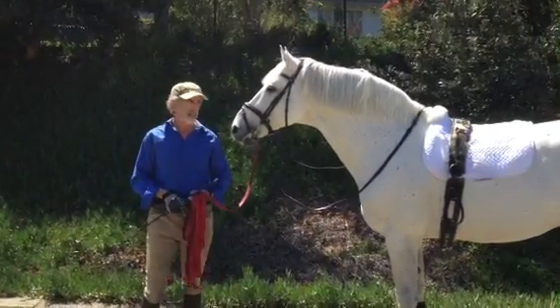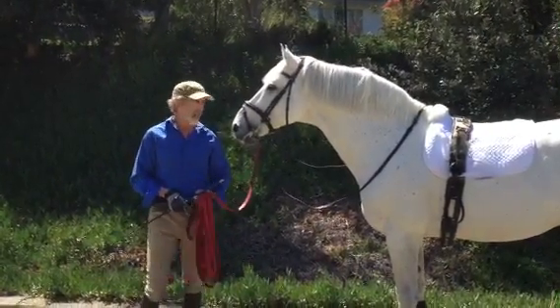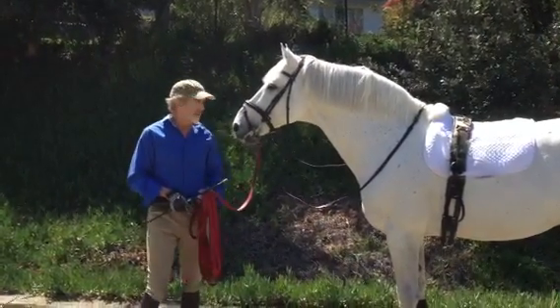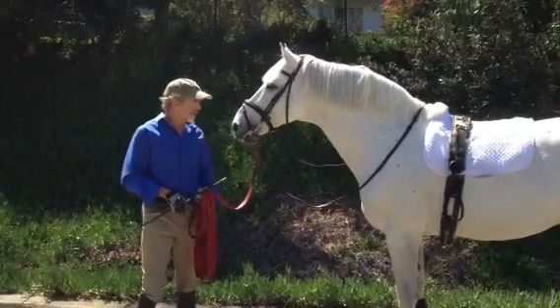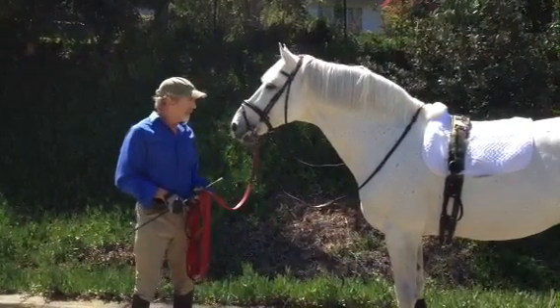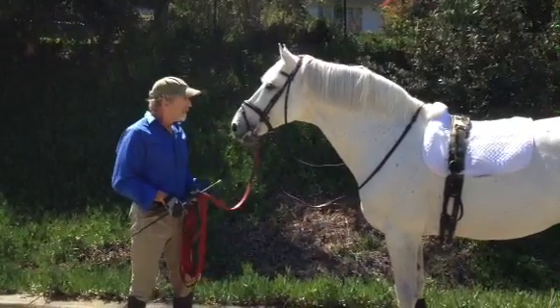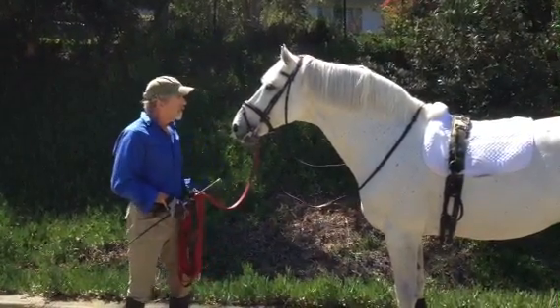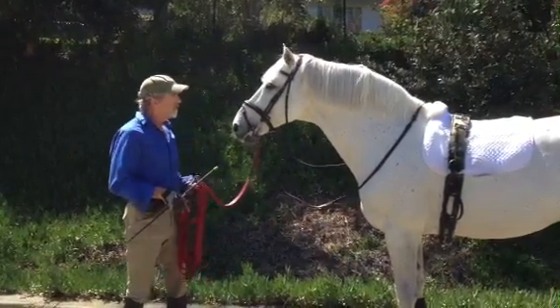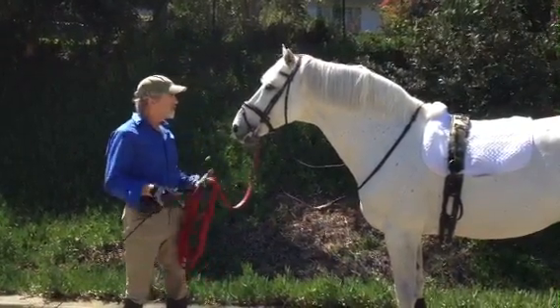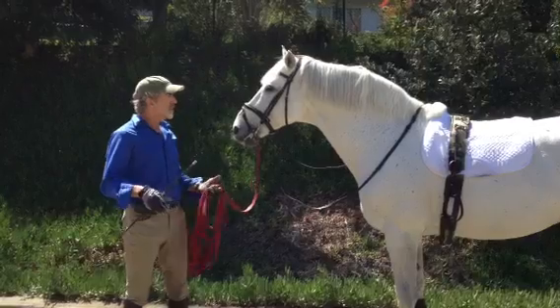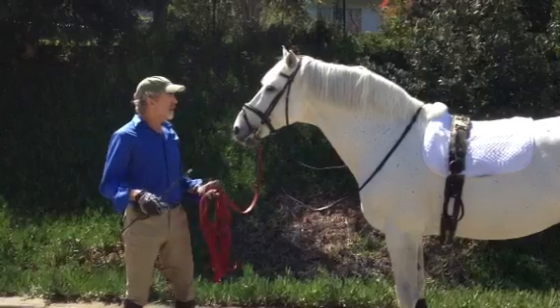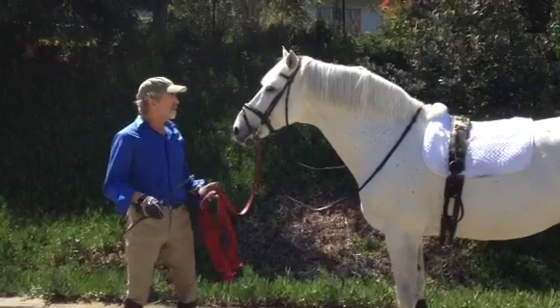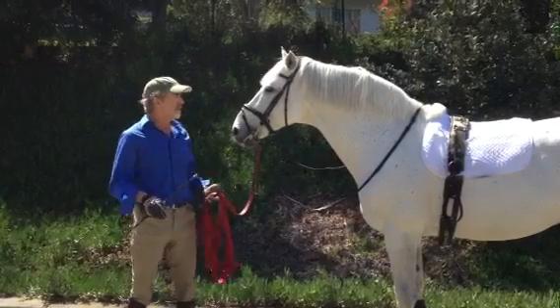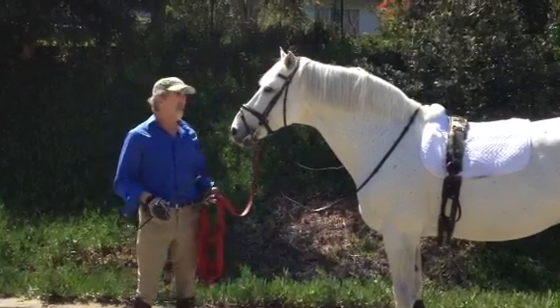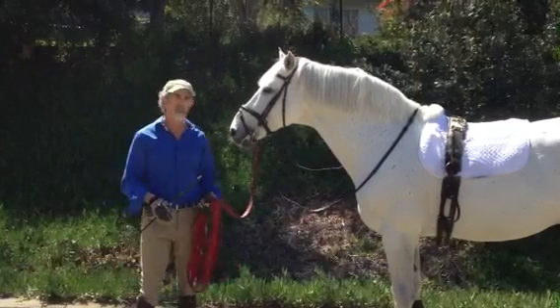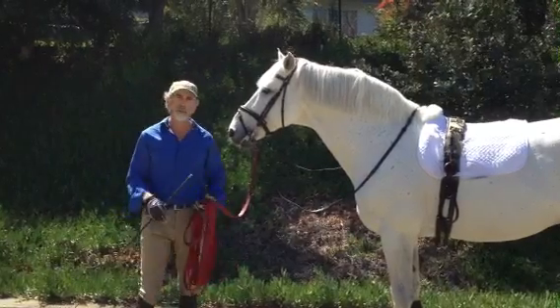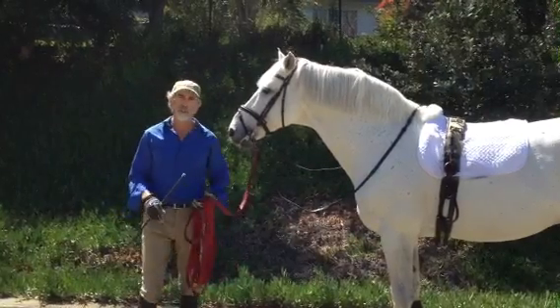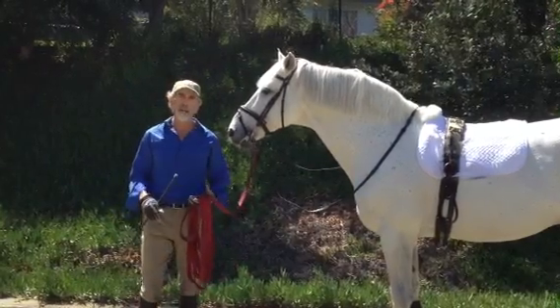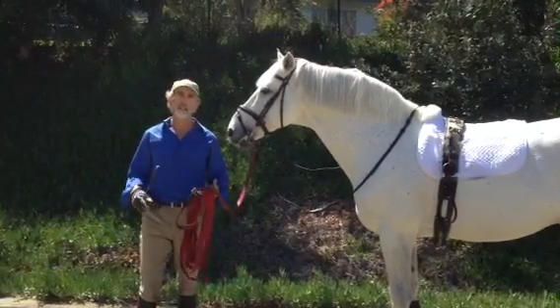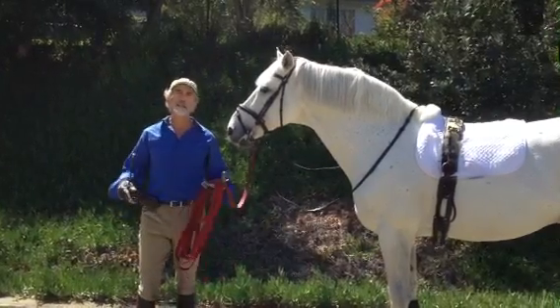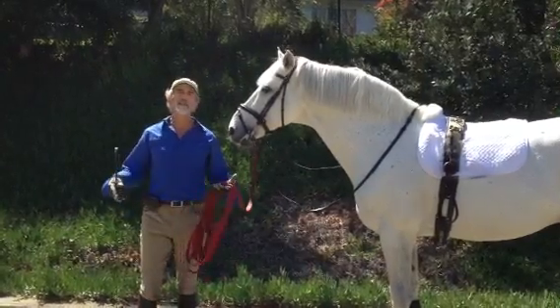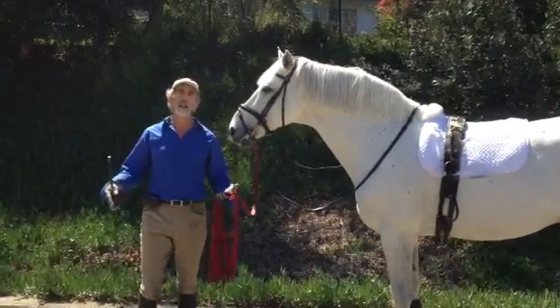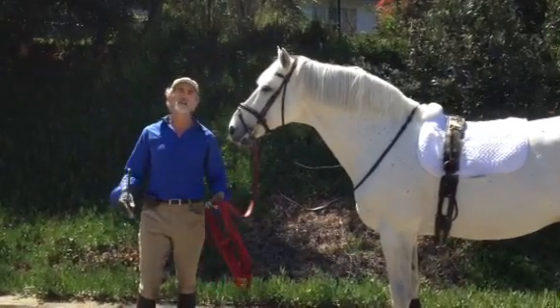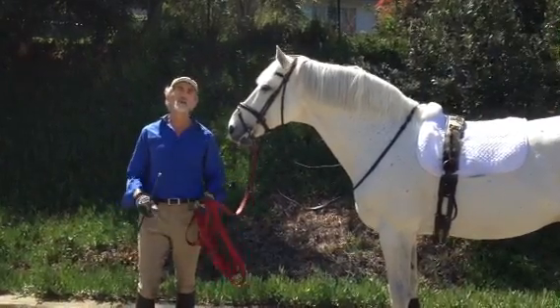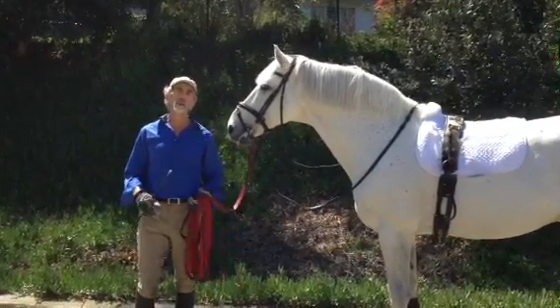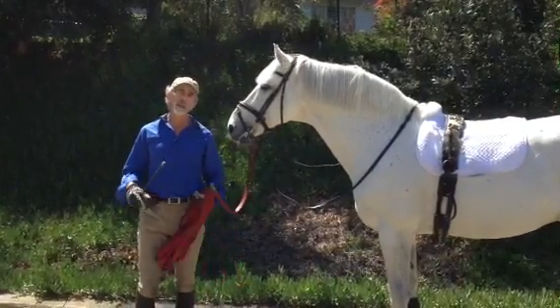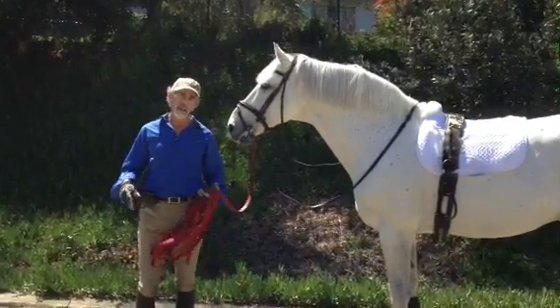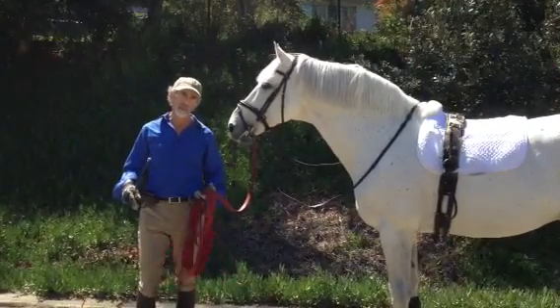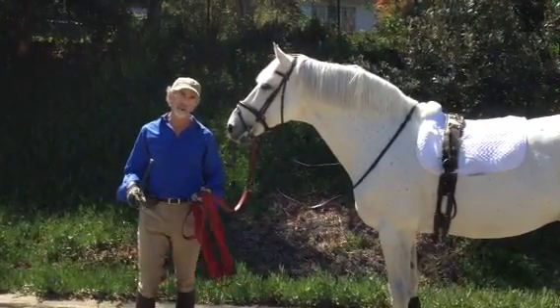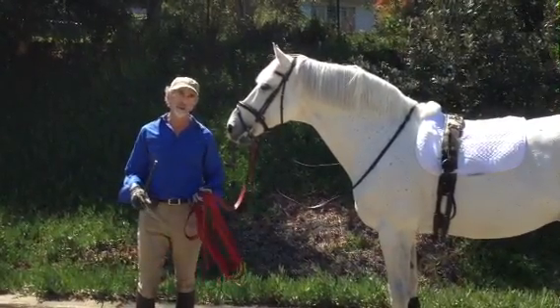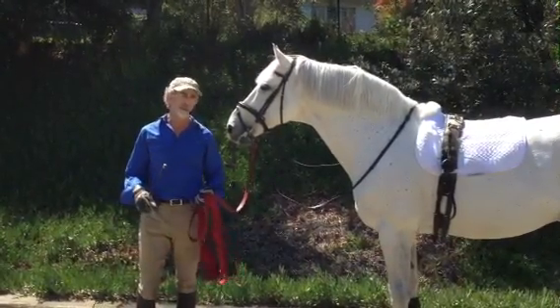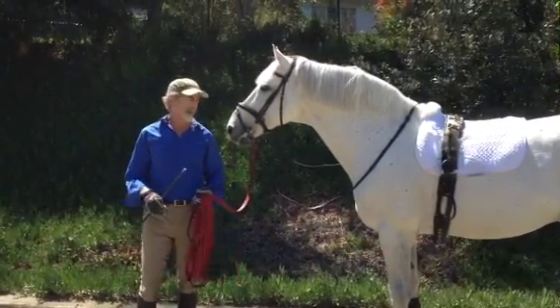The first thing you have to understand is the horse has to be developed to a certain level in order to do that.